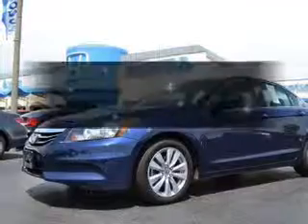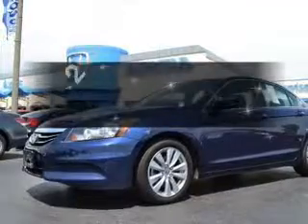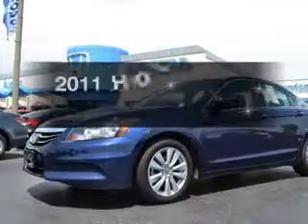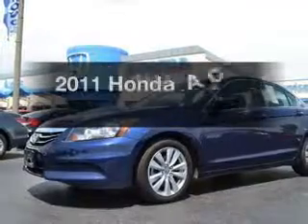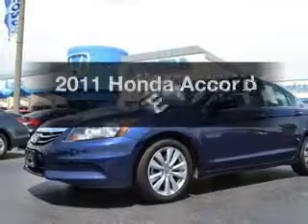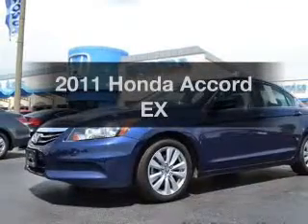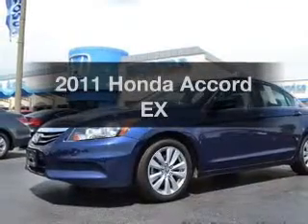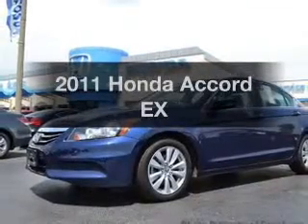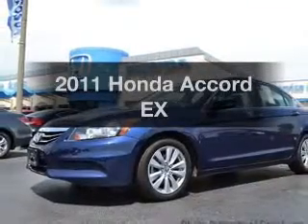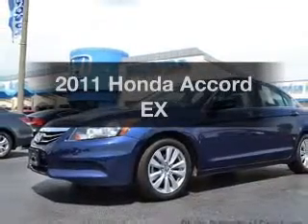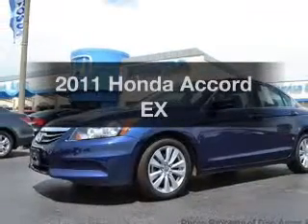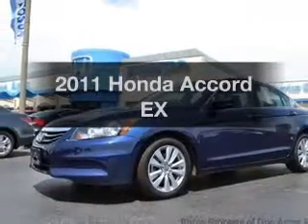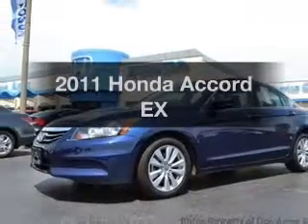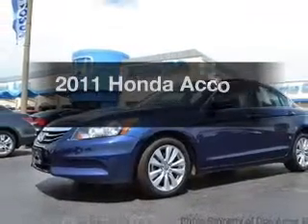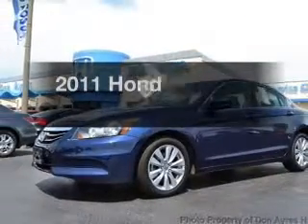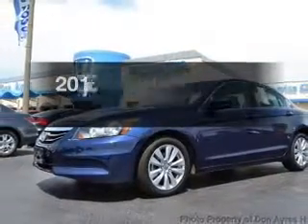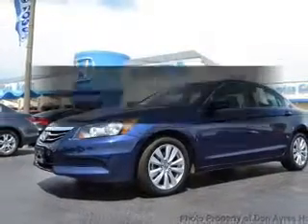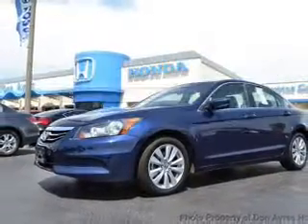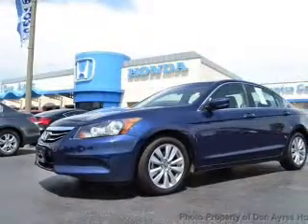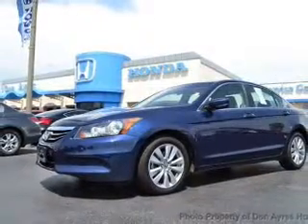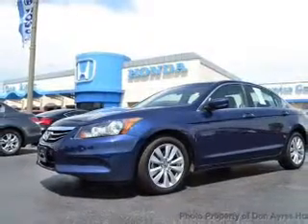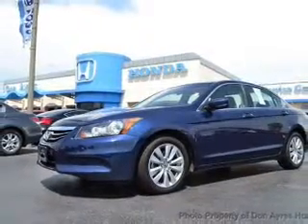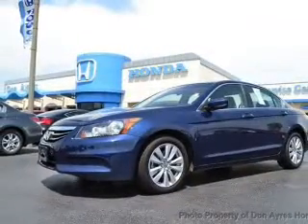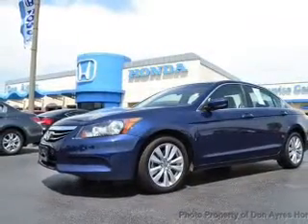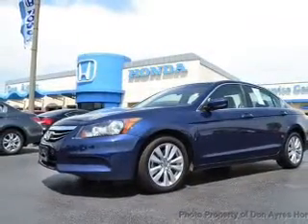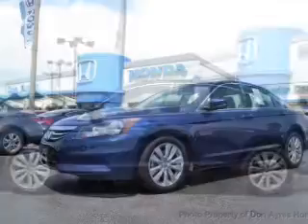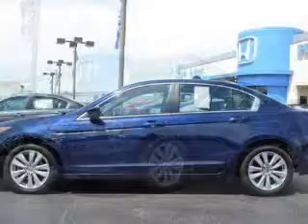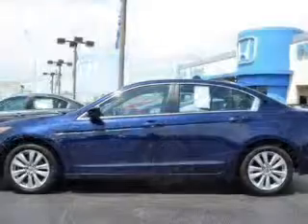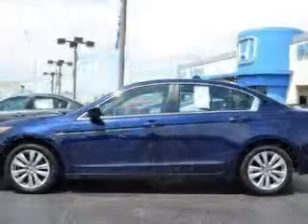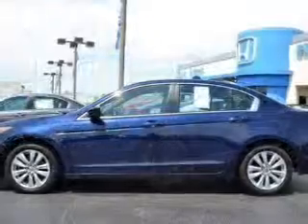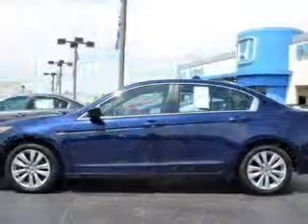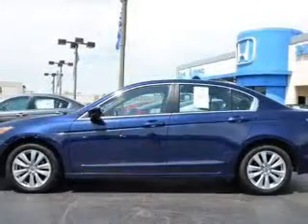Presenting the 2011 Honda Accord — everything you need under one roof with this great vehicle.